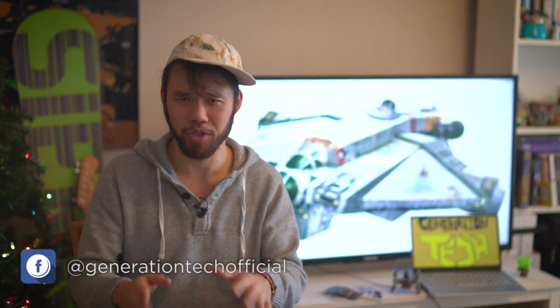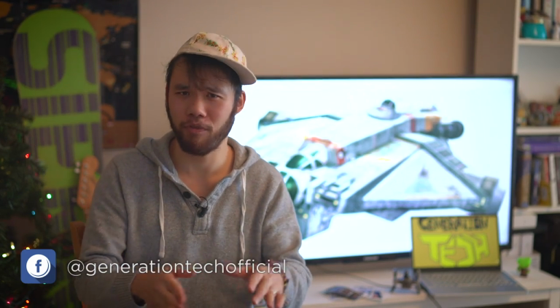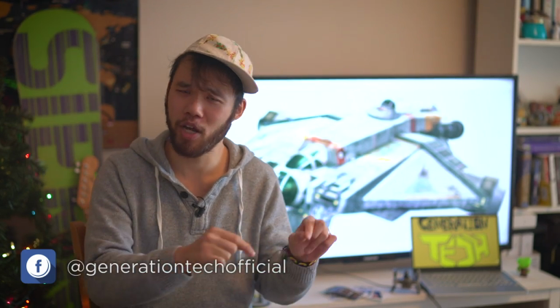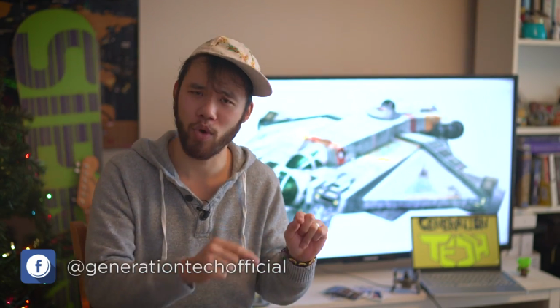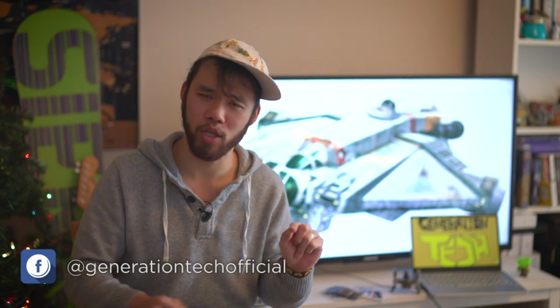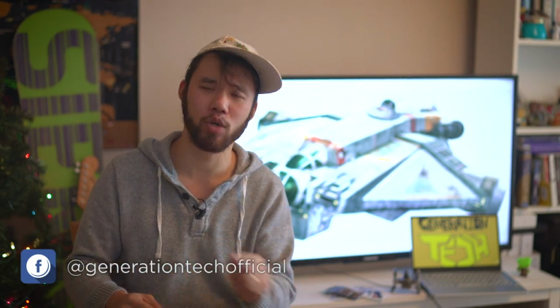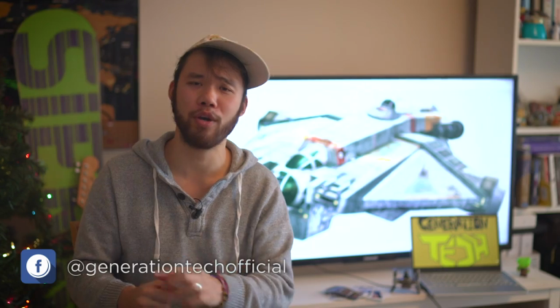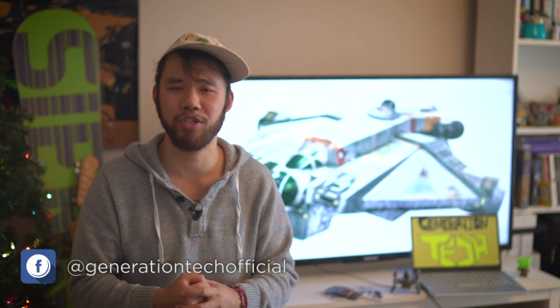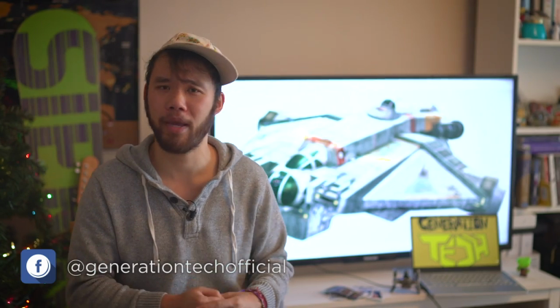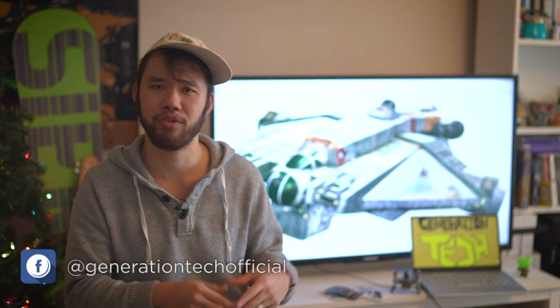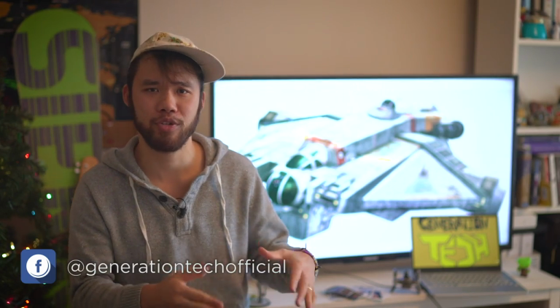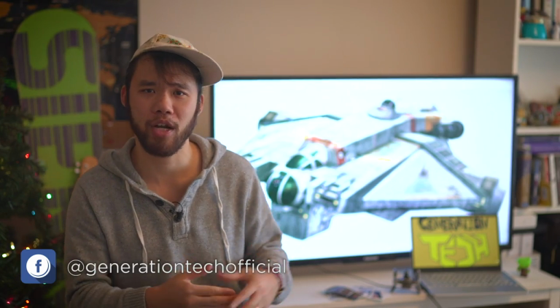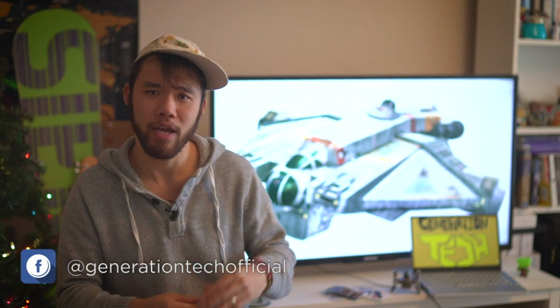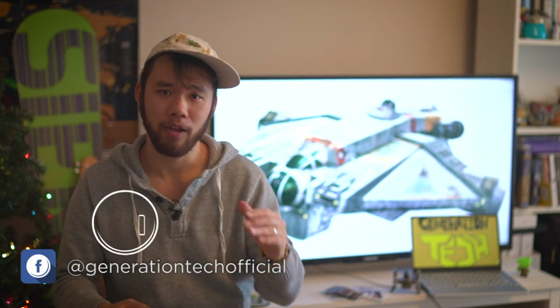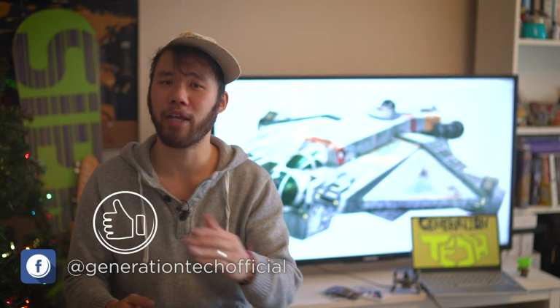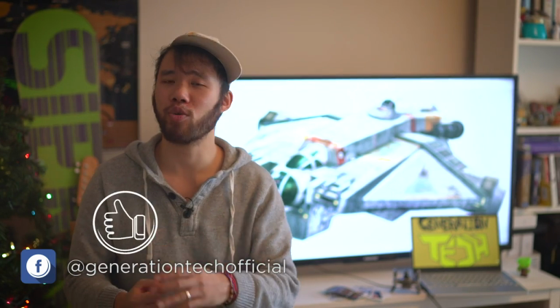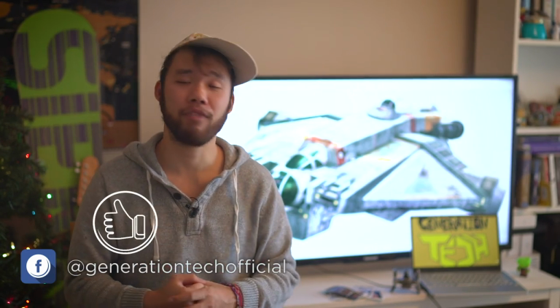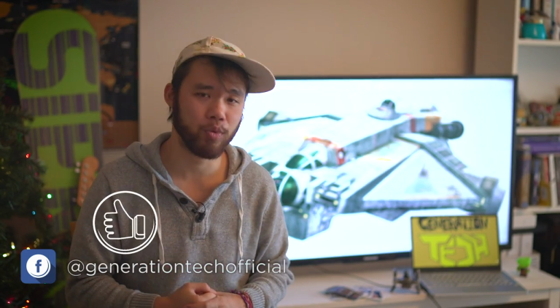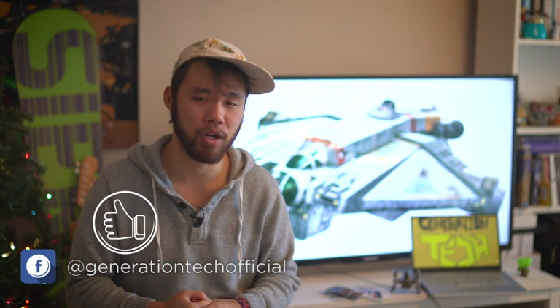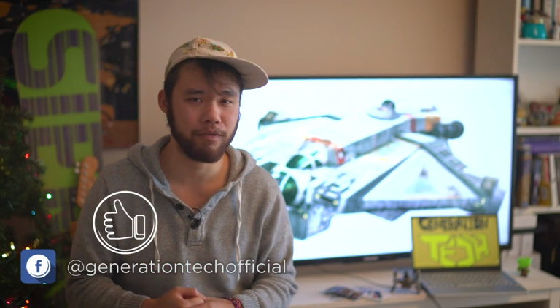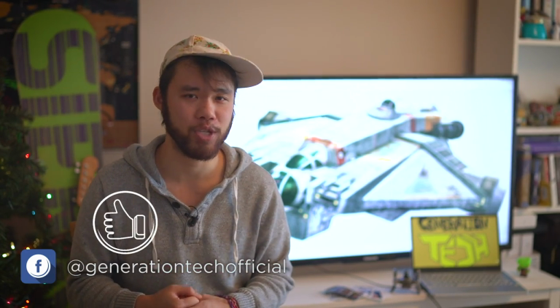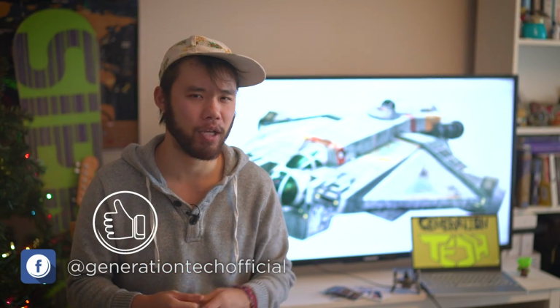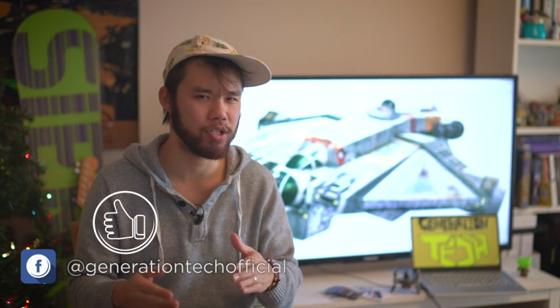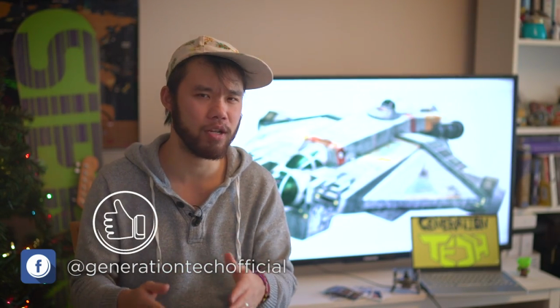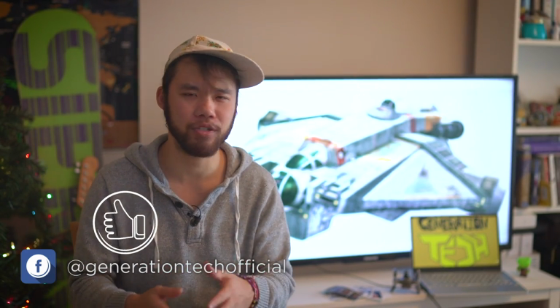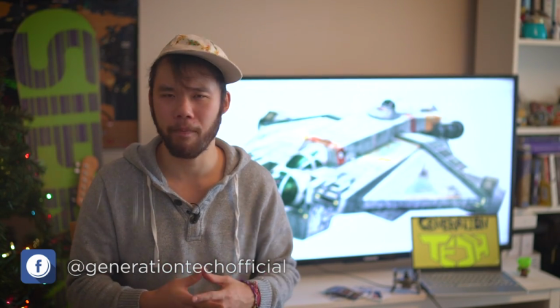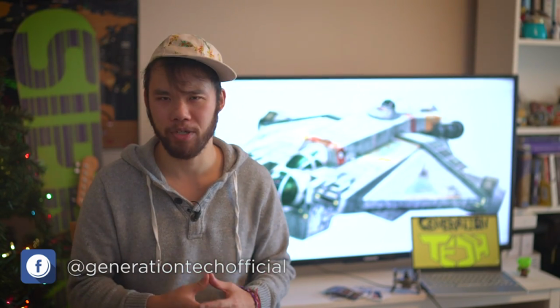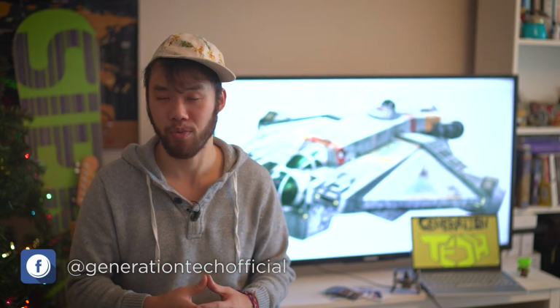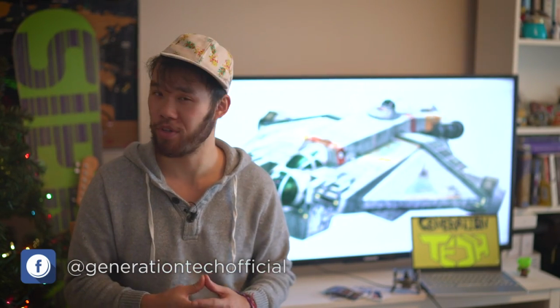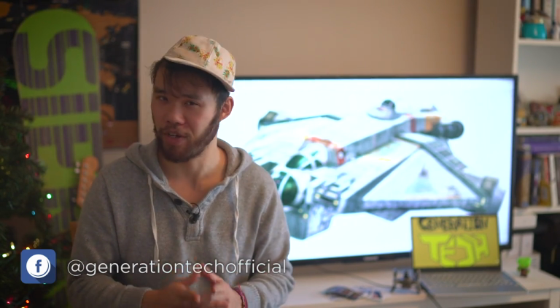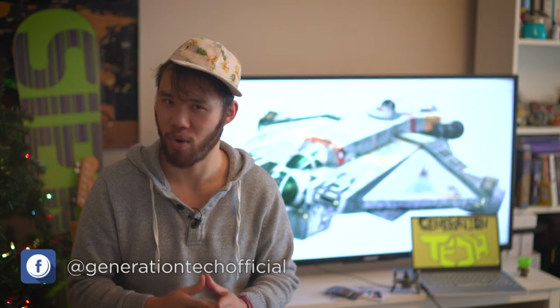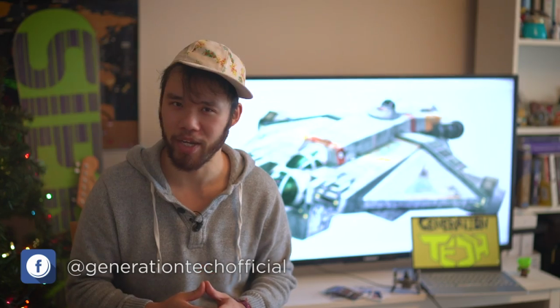Also, if you guys want your questions to be answered on this channel, like us or follow us on Facebook and send us a message with your video idea.